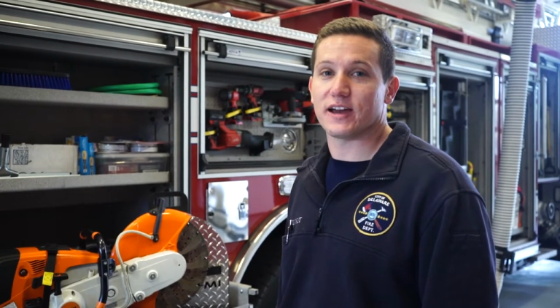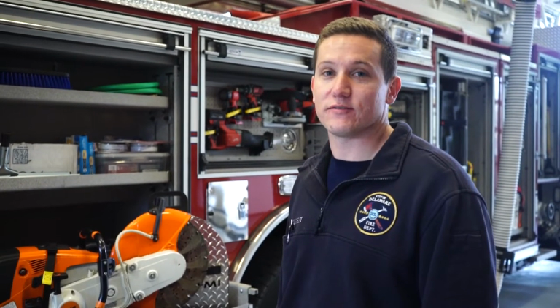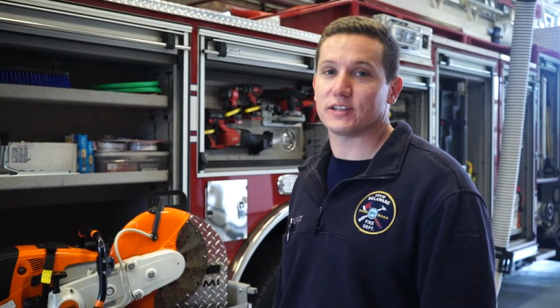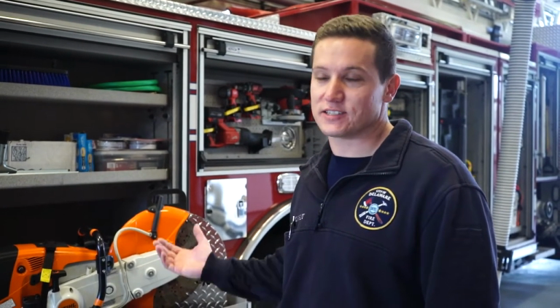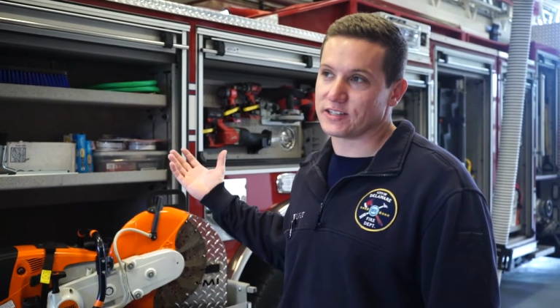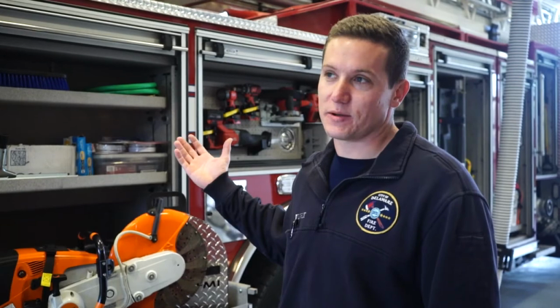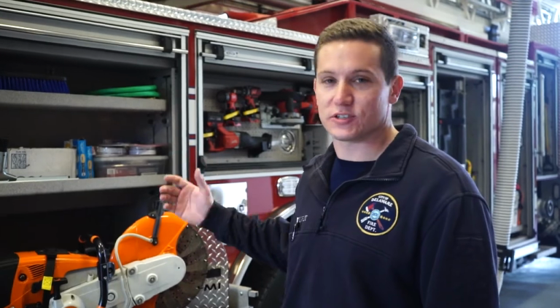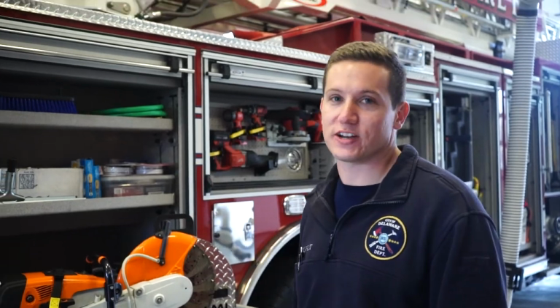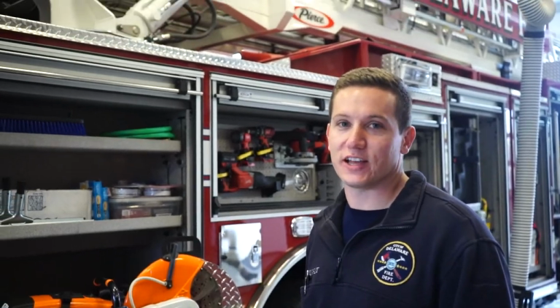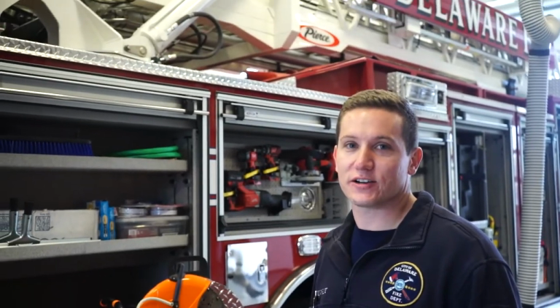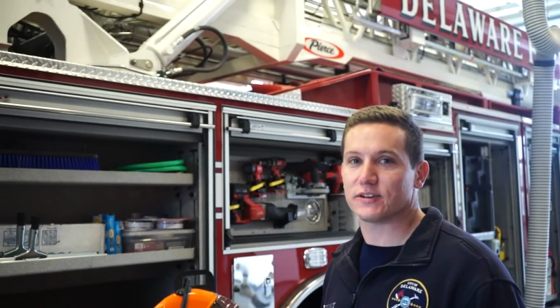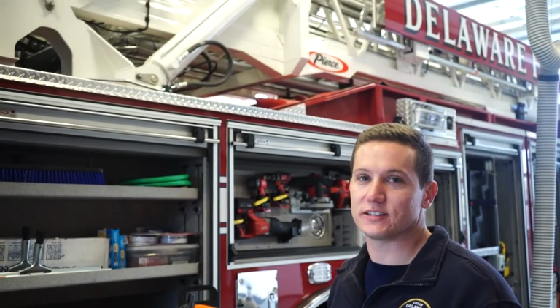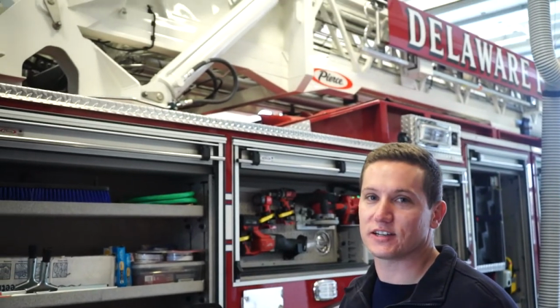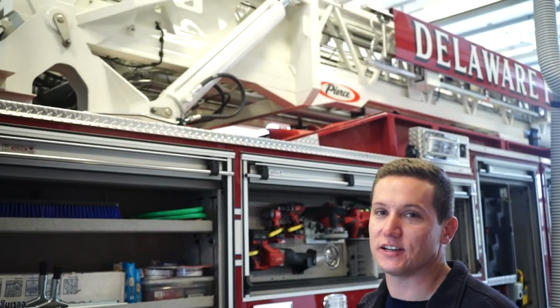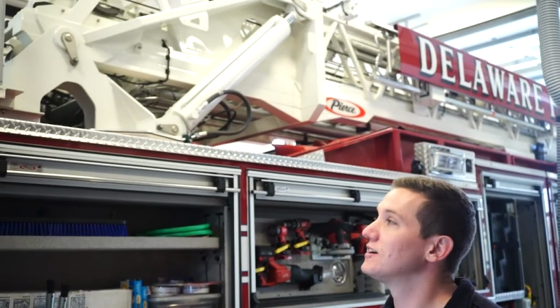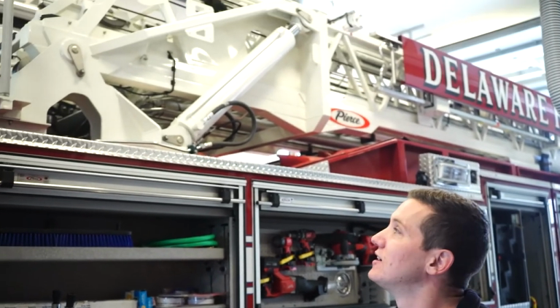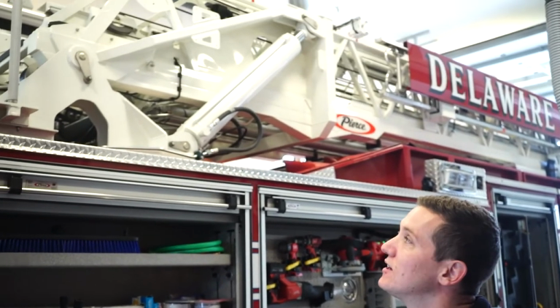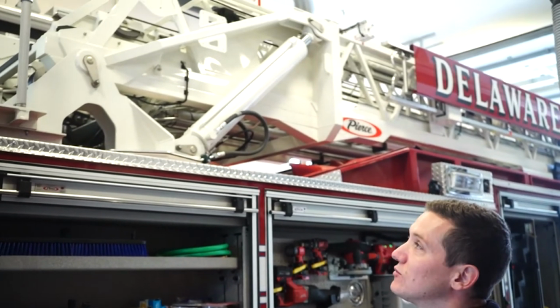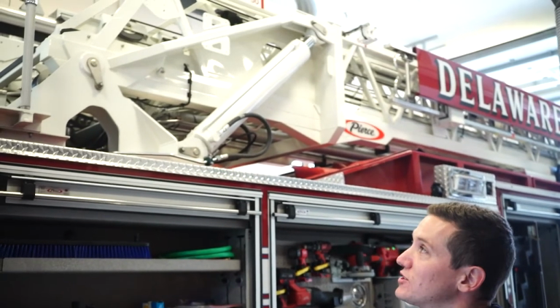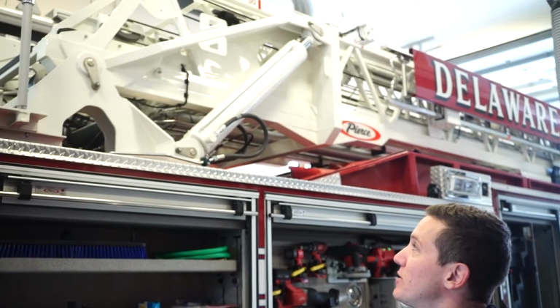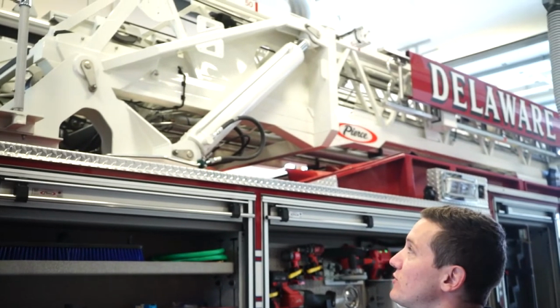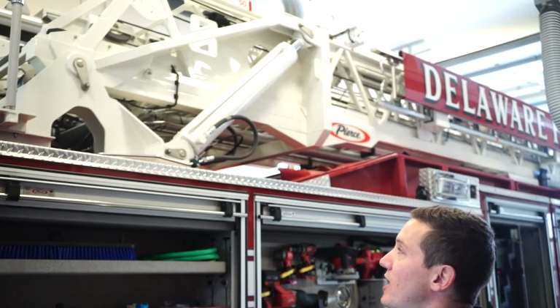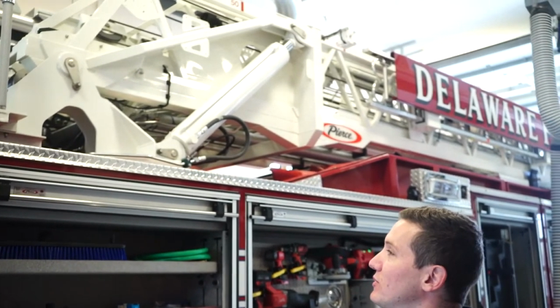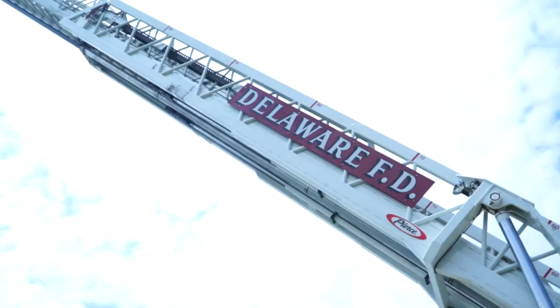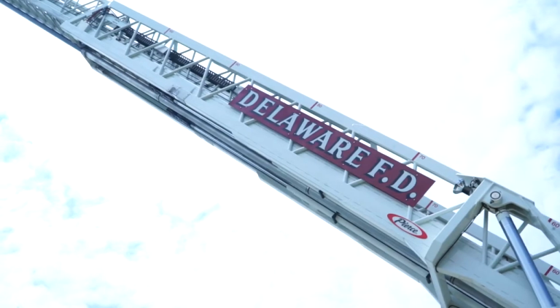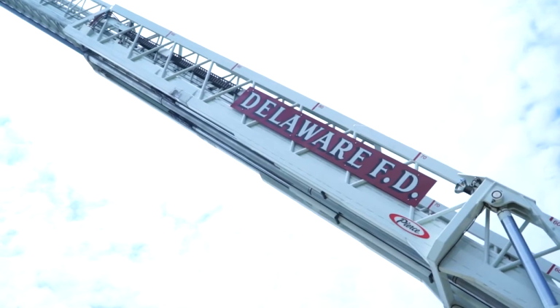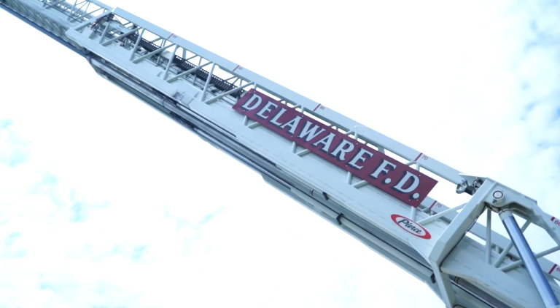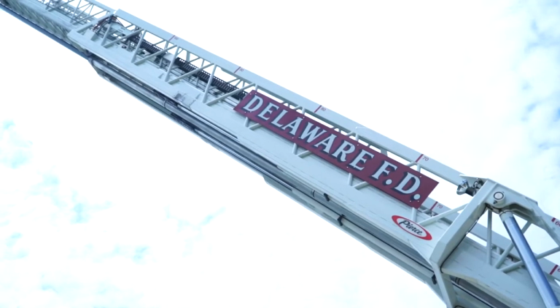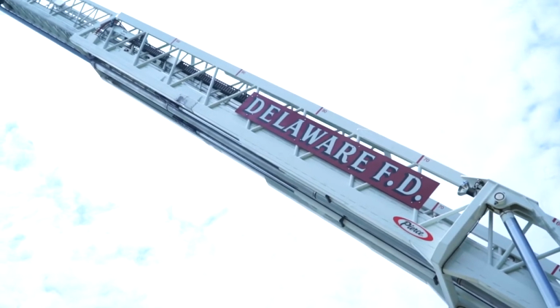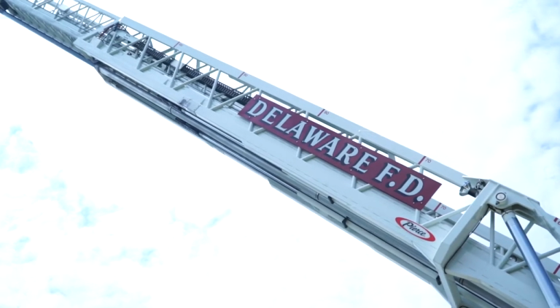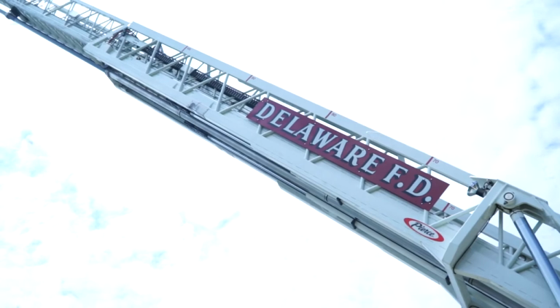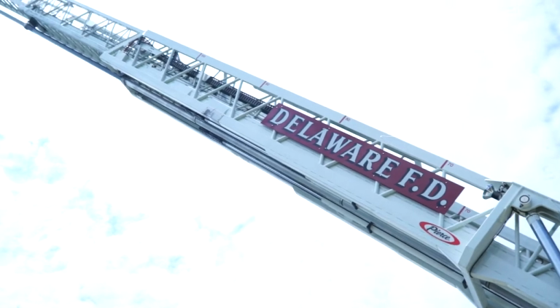Lastly, on top is our giant ladder. It's going to rescue people from high places, windows, roofs, things like that.